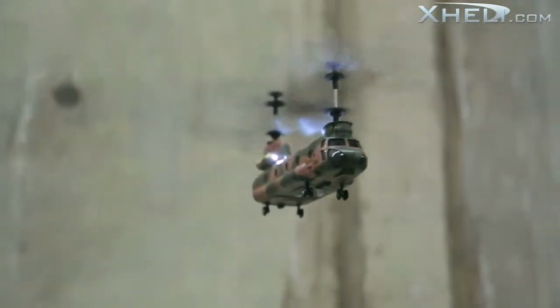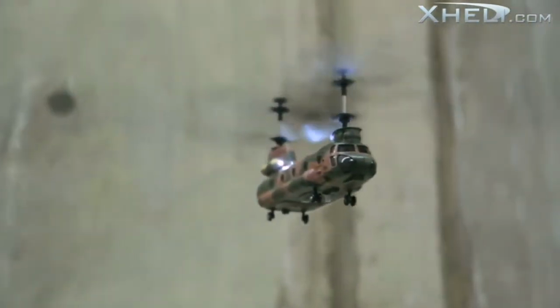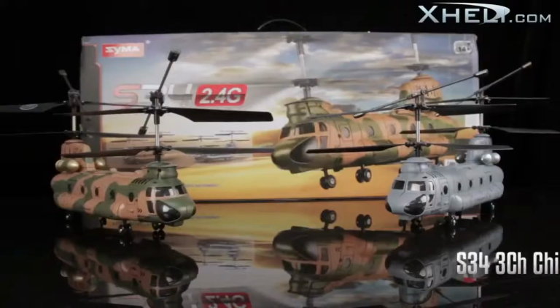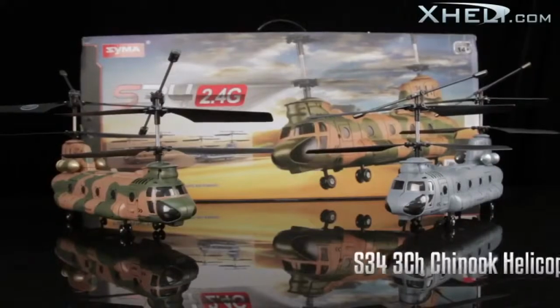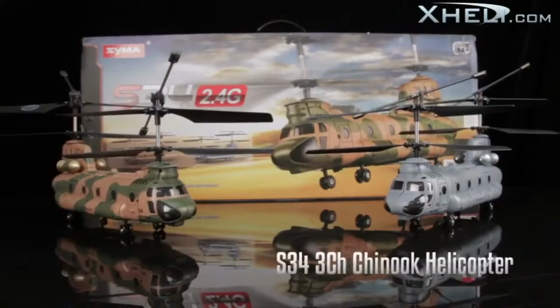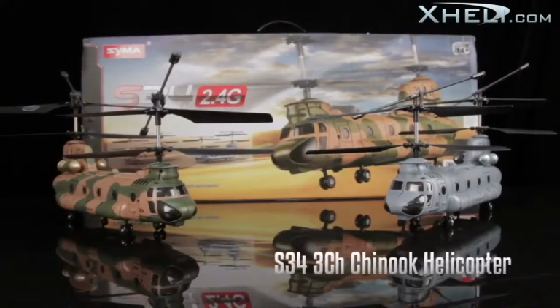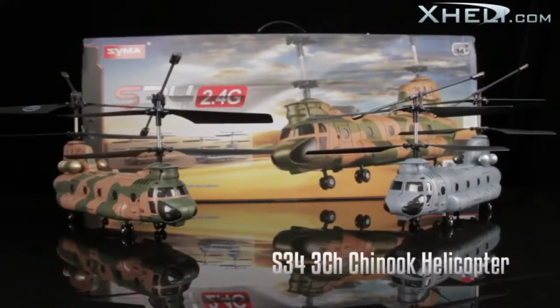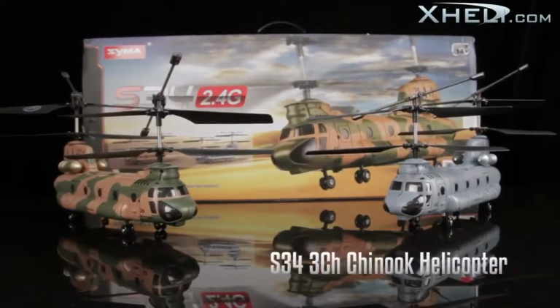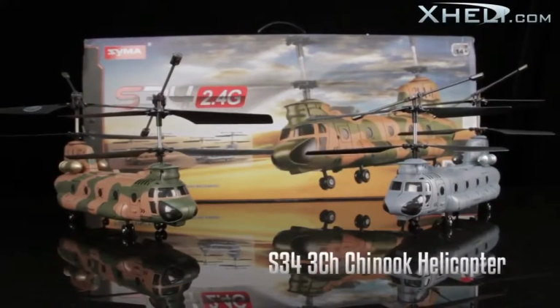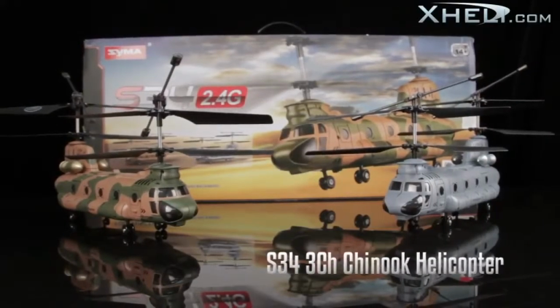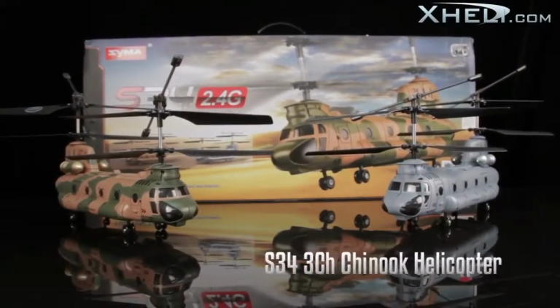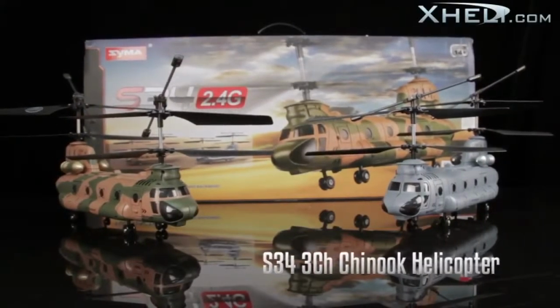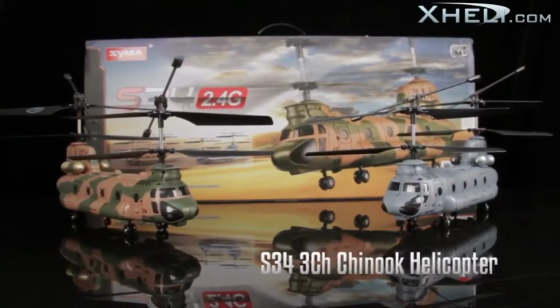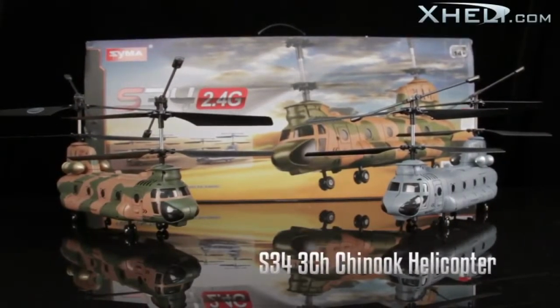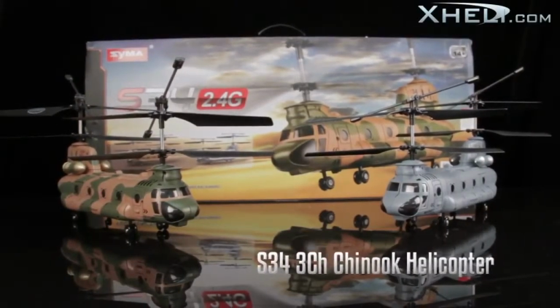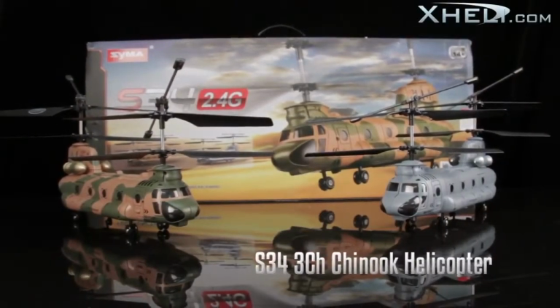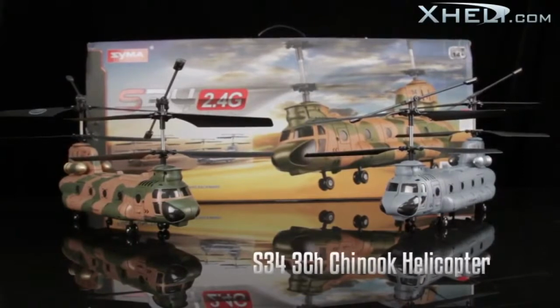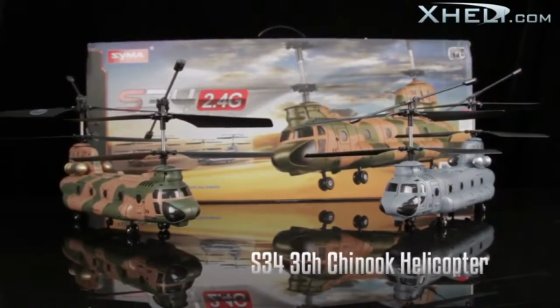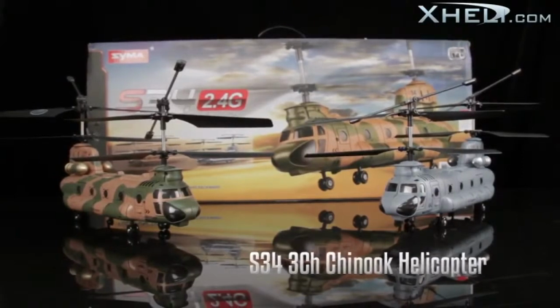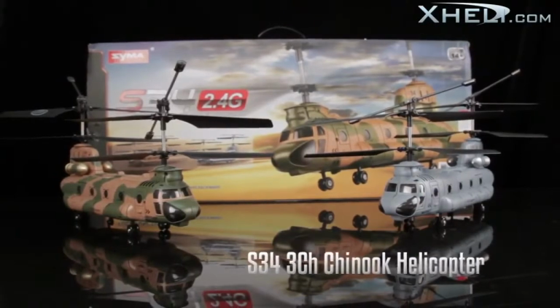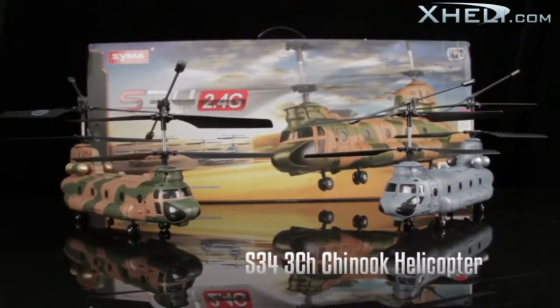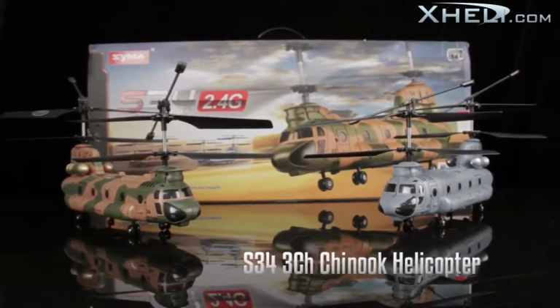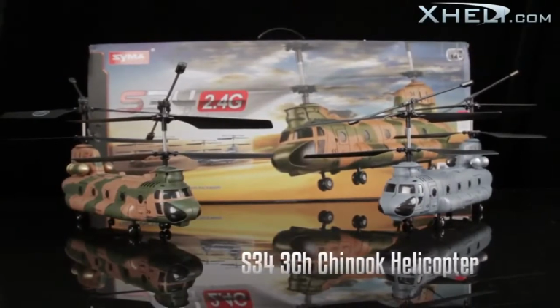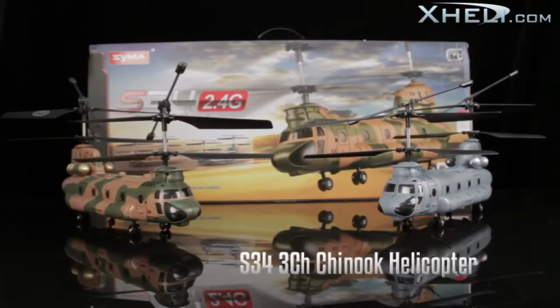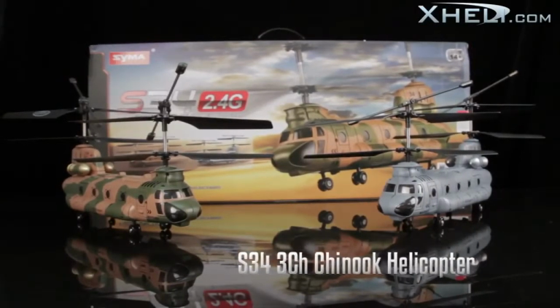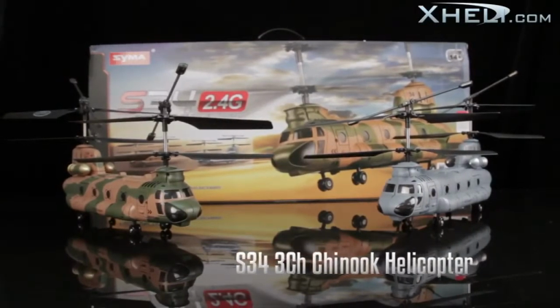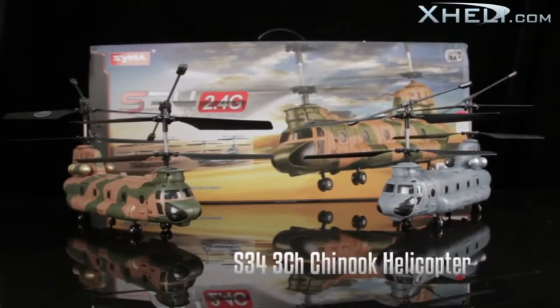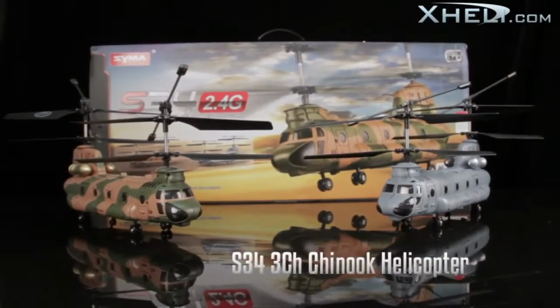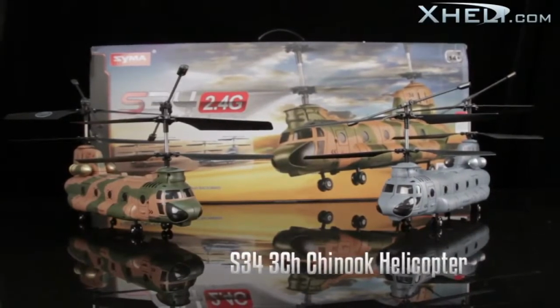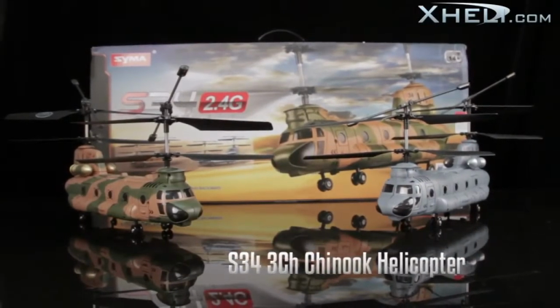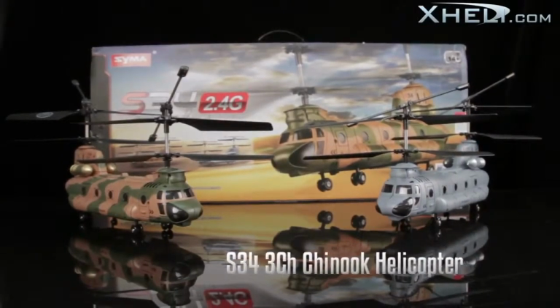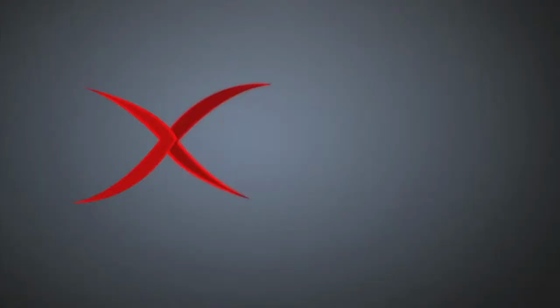For more info on the S34 Chinna Calicopter, check it out at xheli.com.